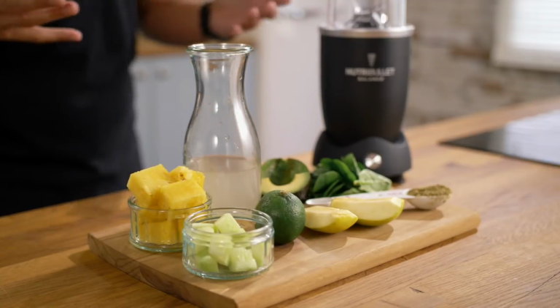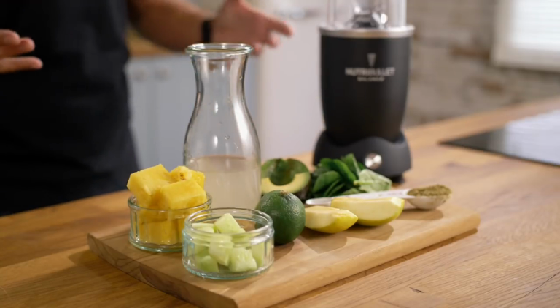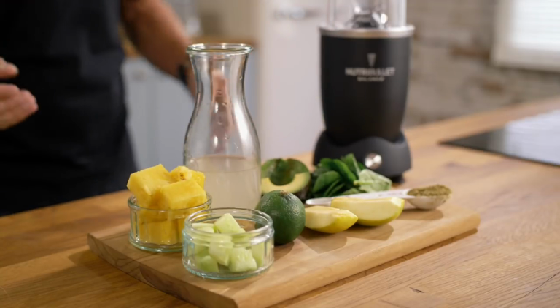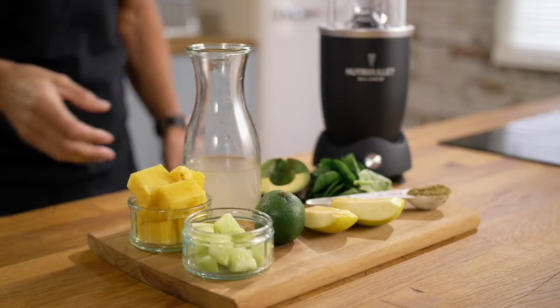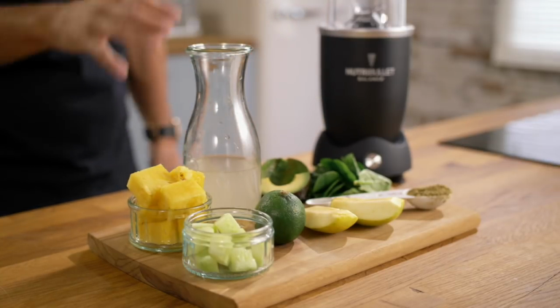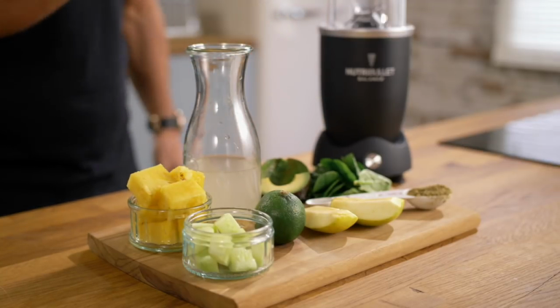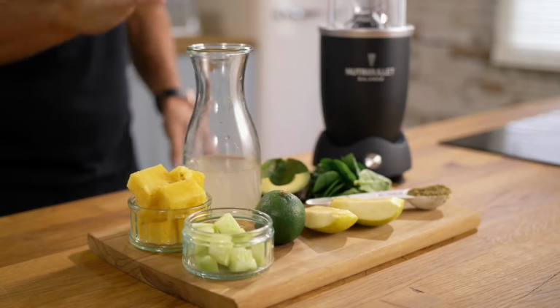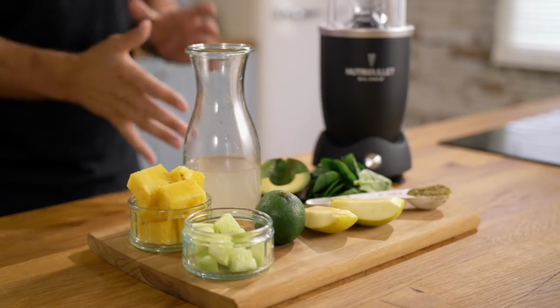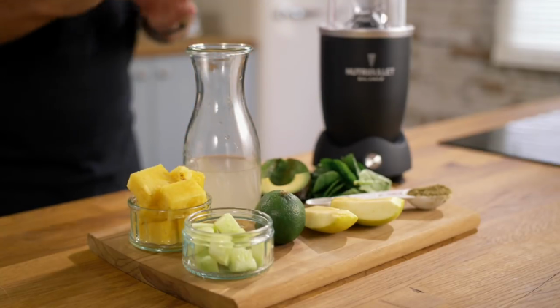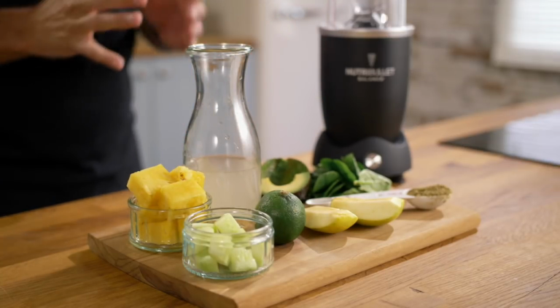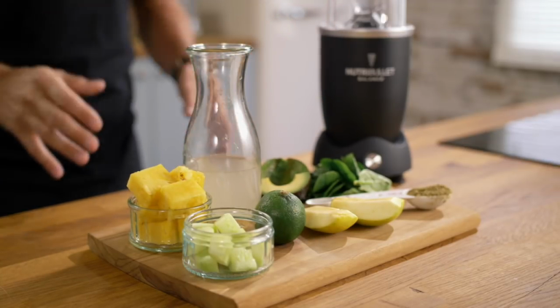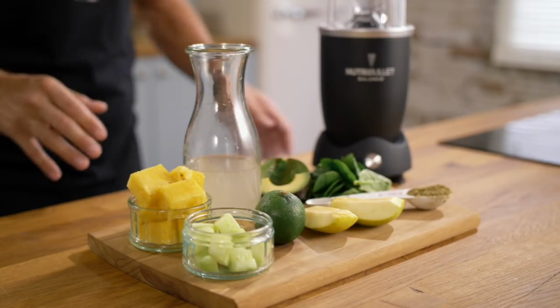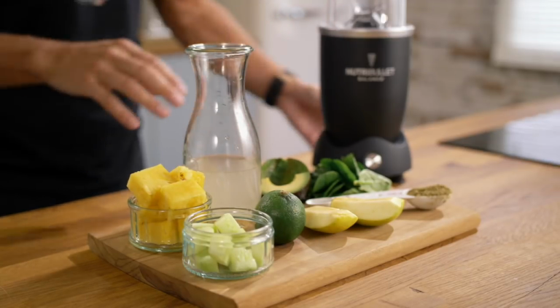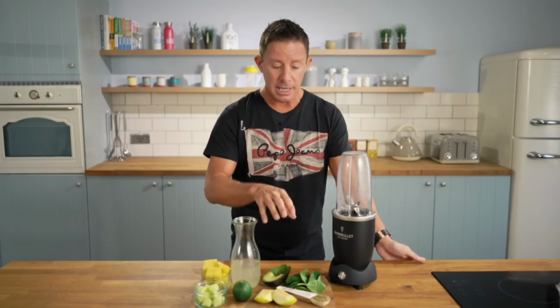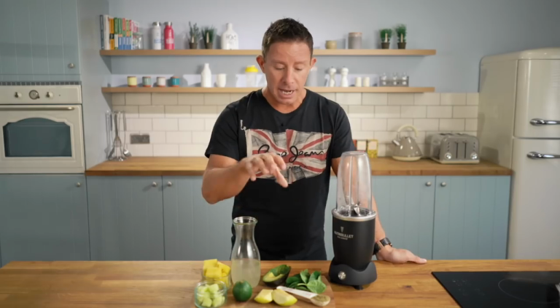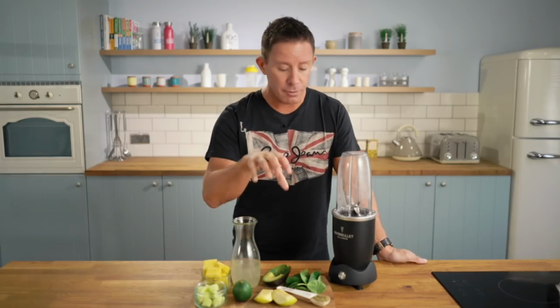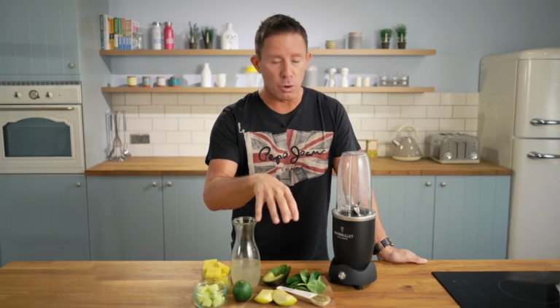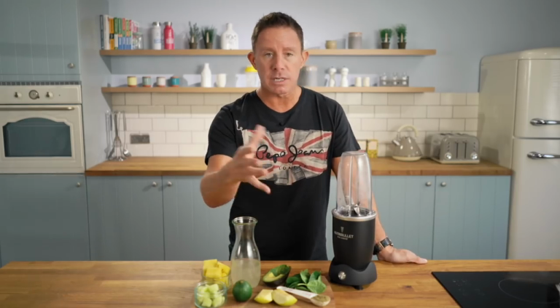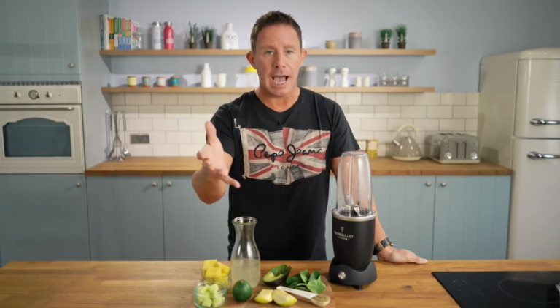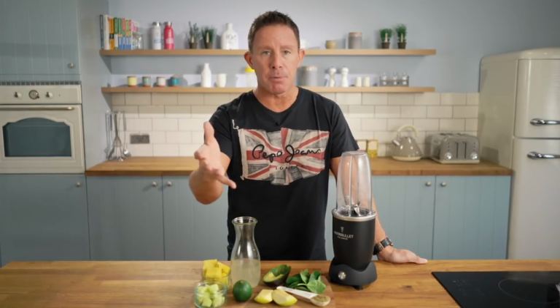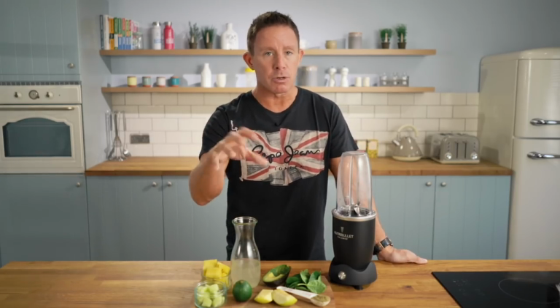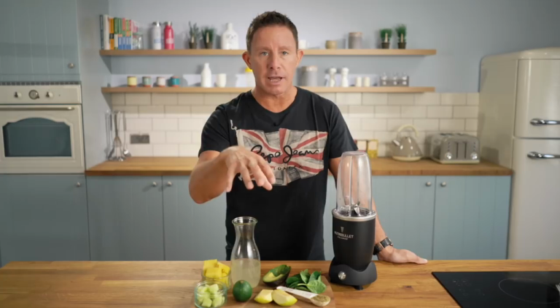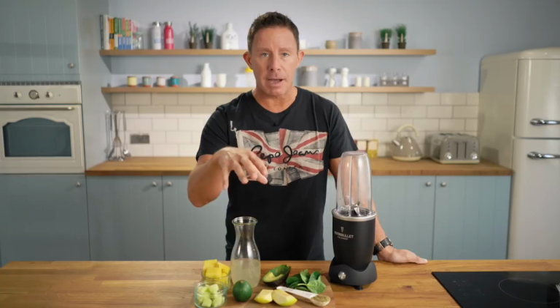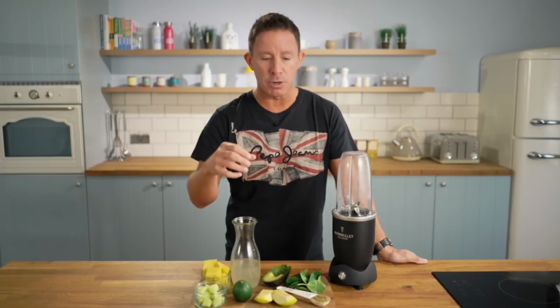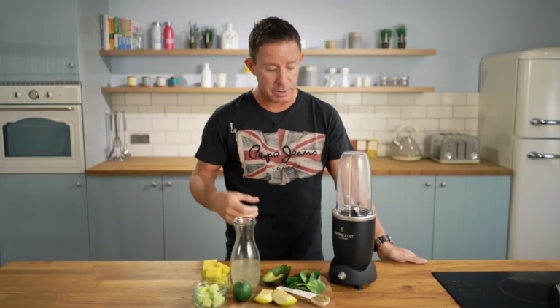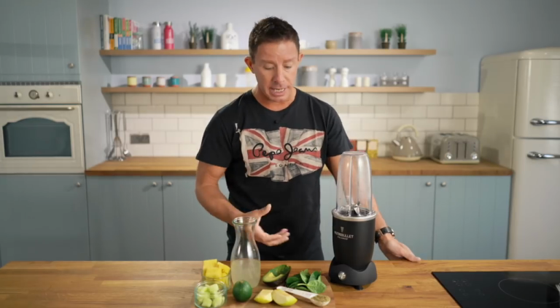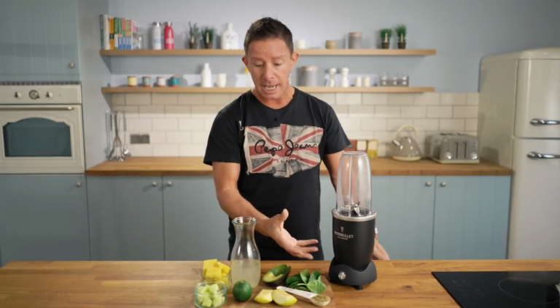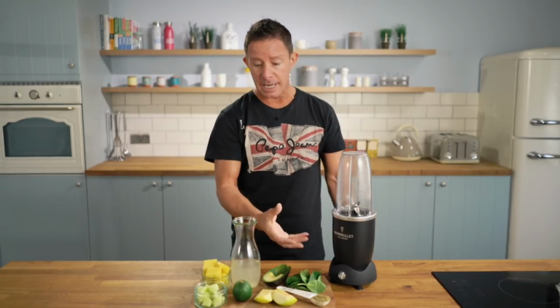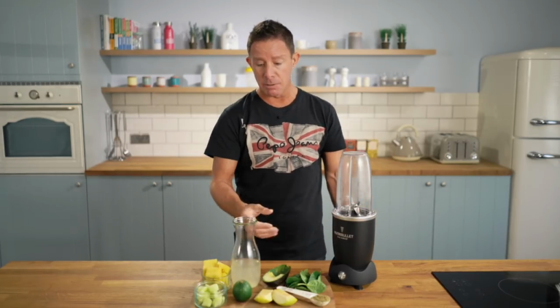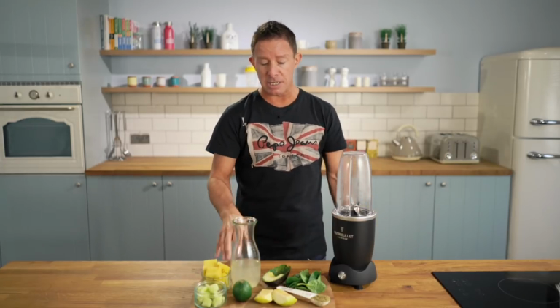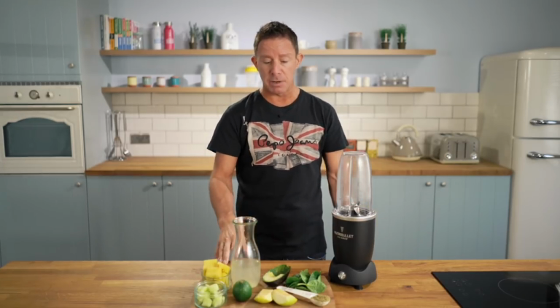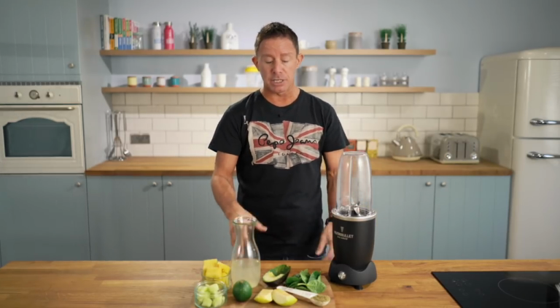Avocado is rich in vitamin E, good for the skin as well, helps to regulate the appetite. And of course apple — got to have the apple going in — and a little bit of spinach. I'm going to show you how to make it.